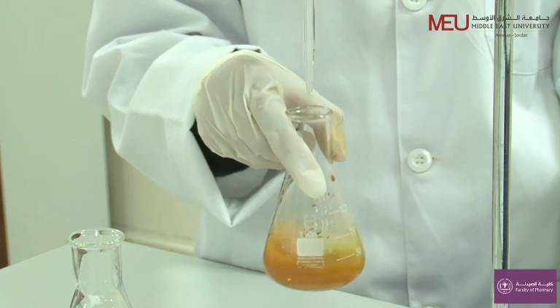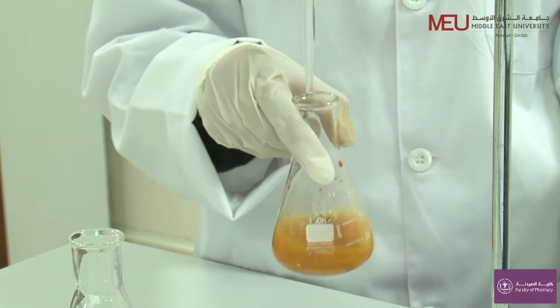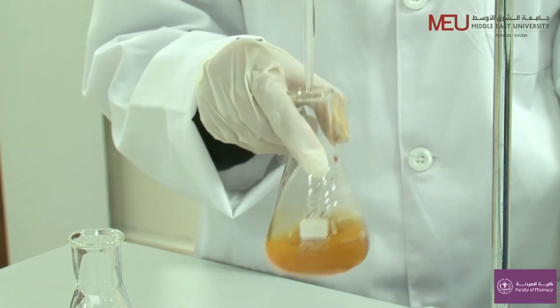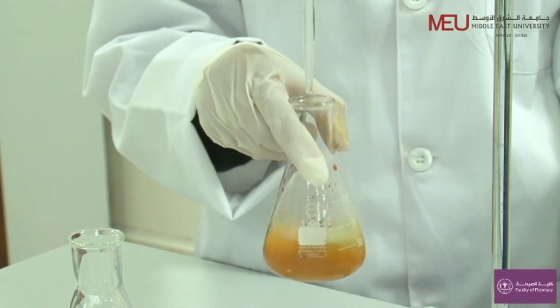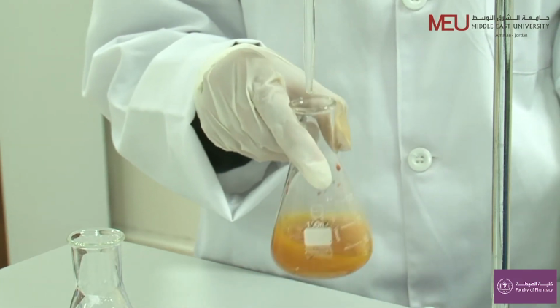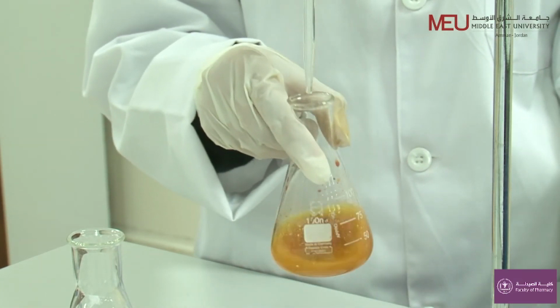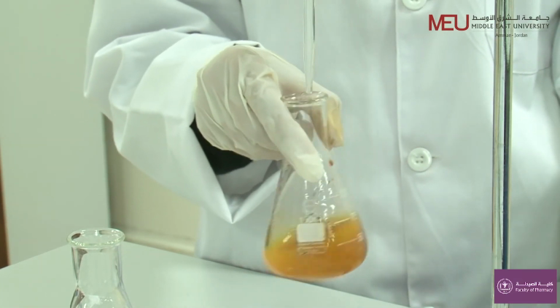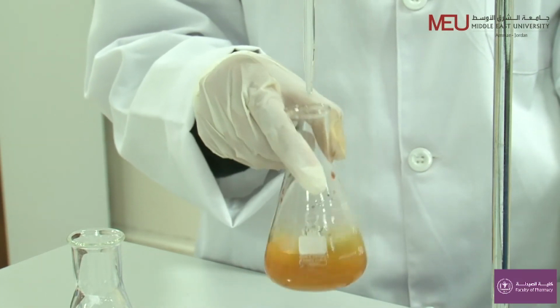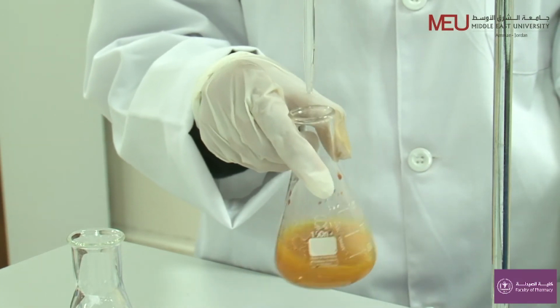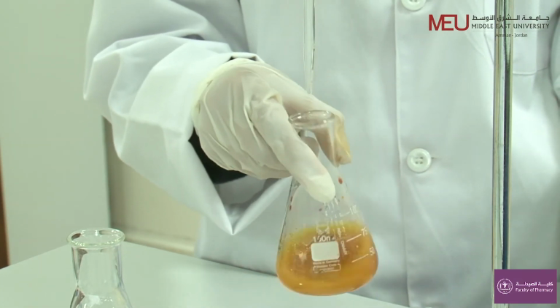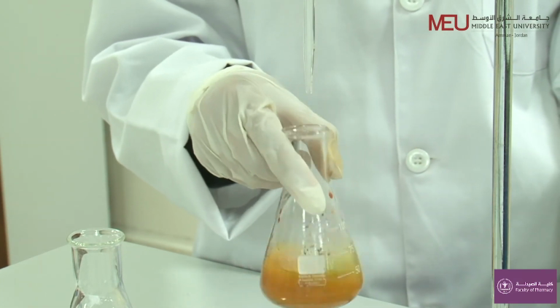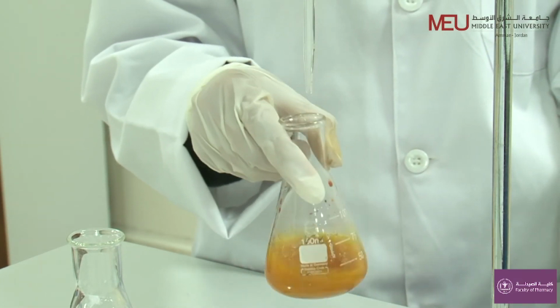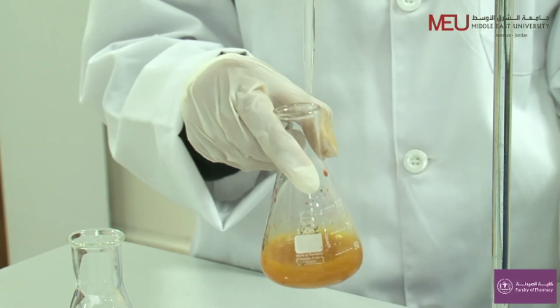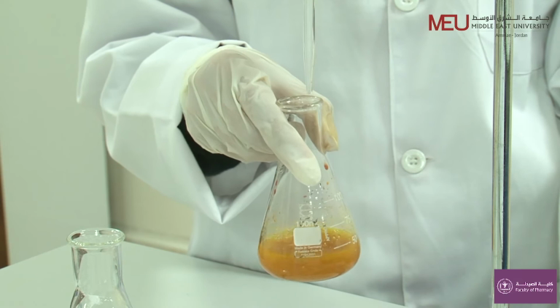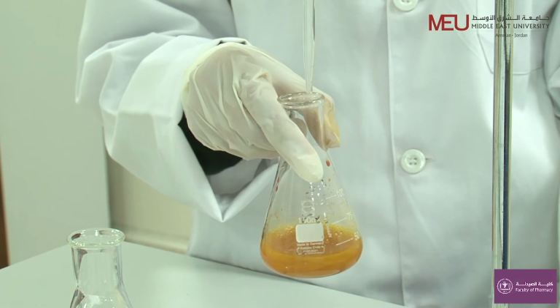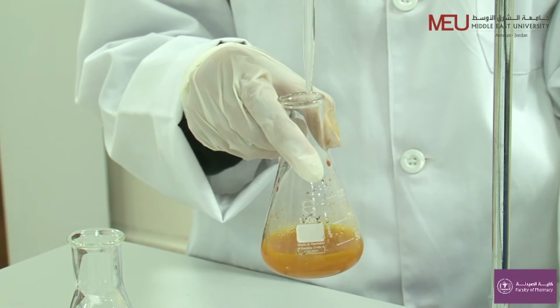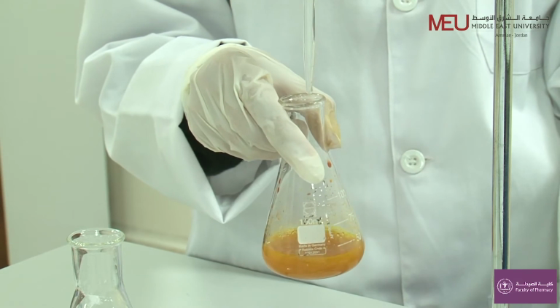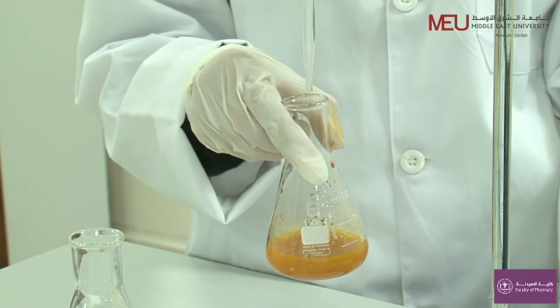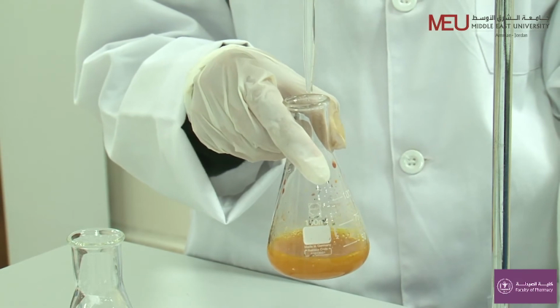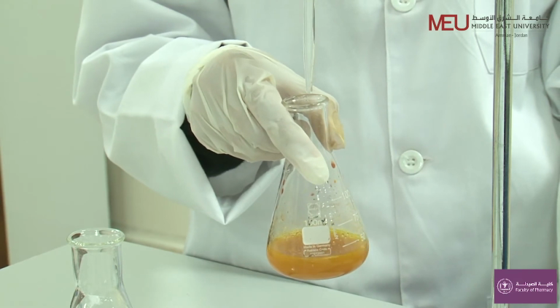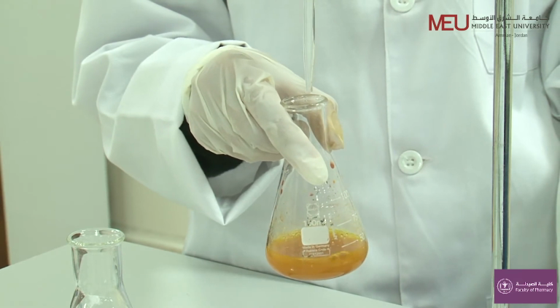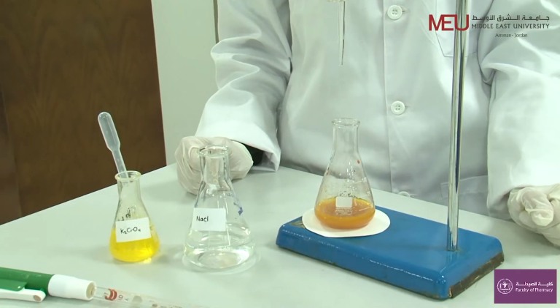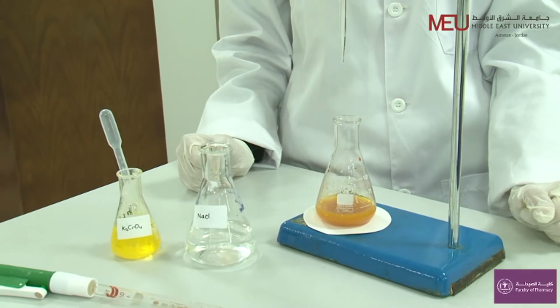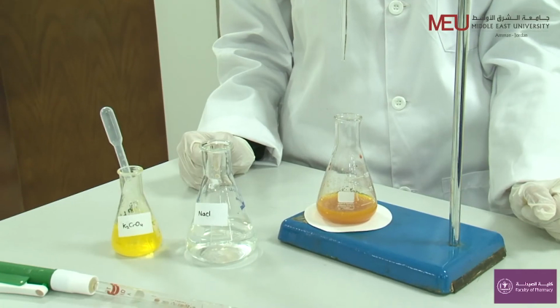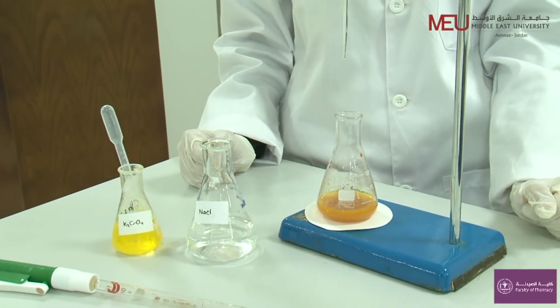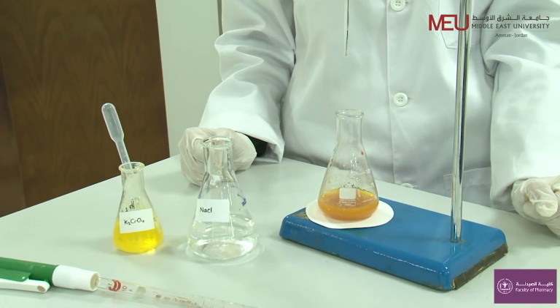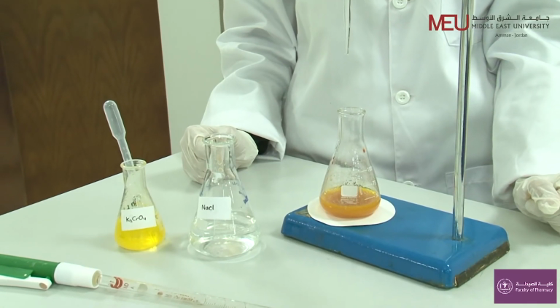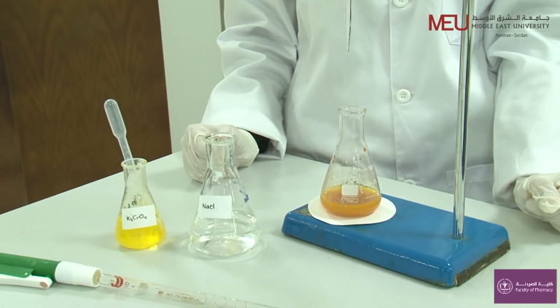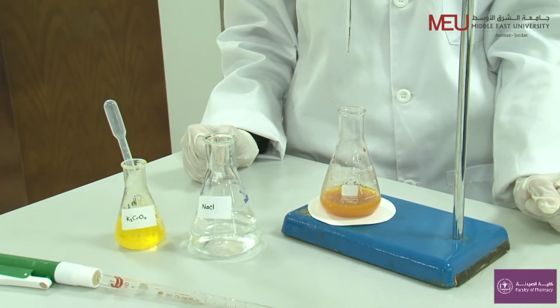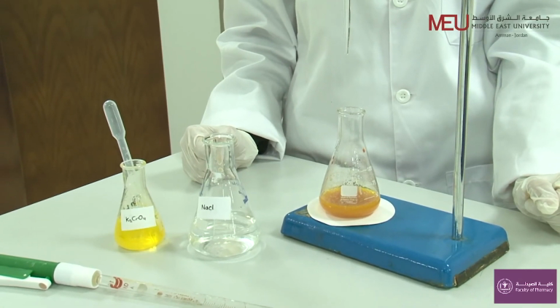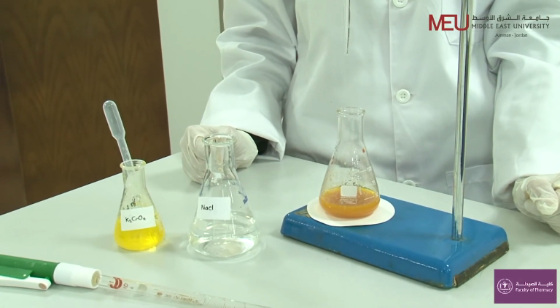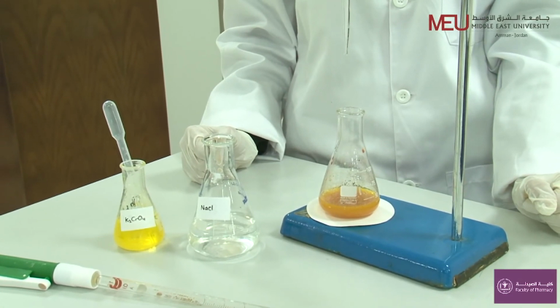Reddish brown colour precipitation indicates the end point of the titration. Now take the final burette reading.